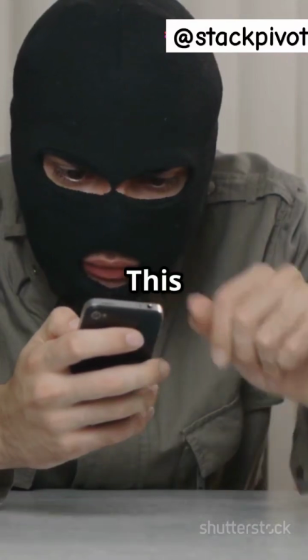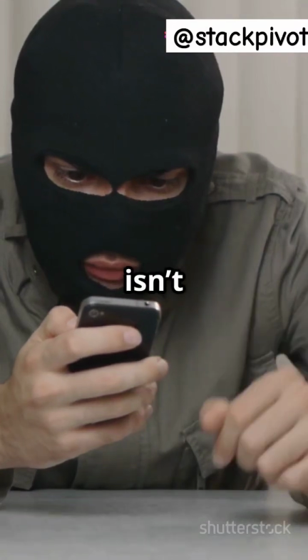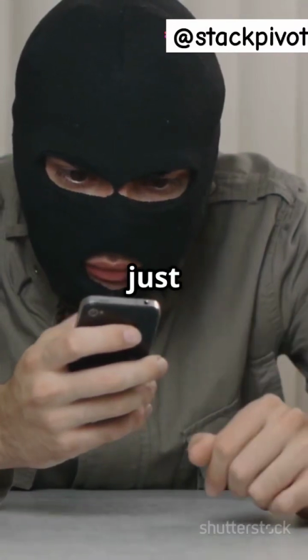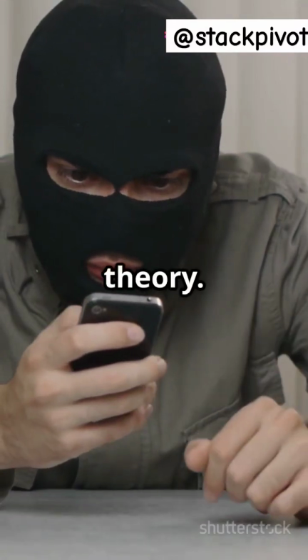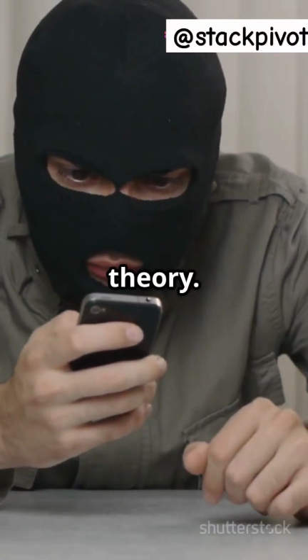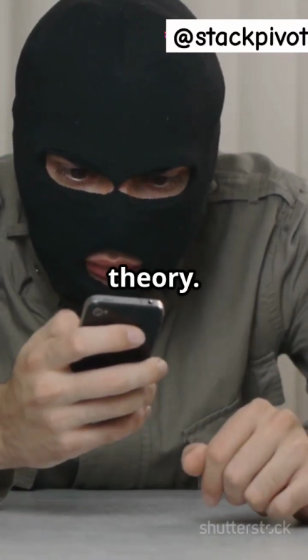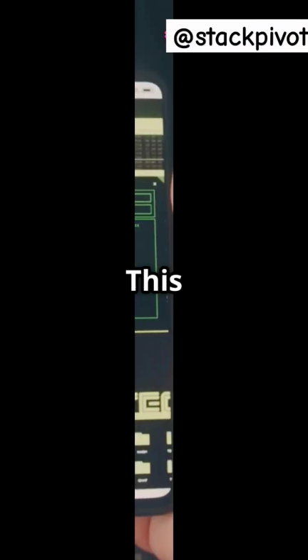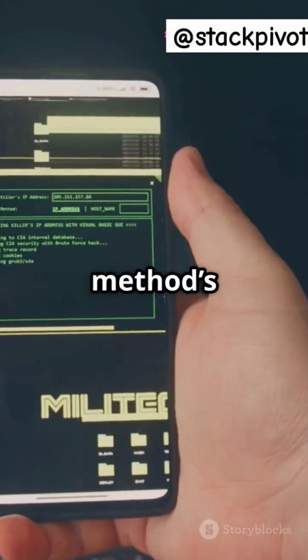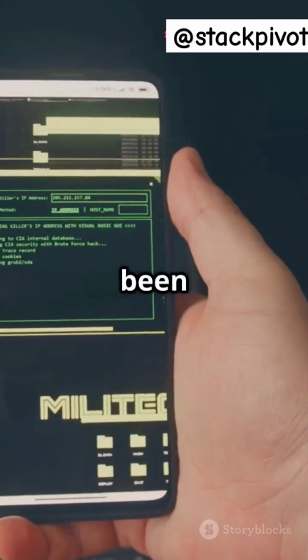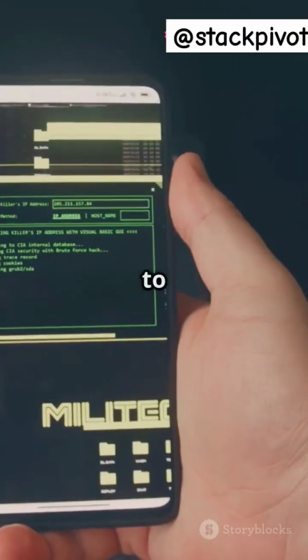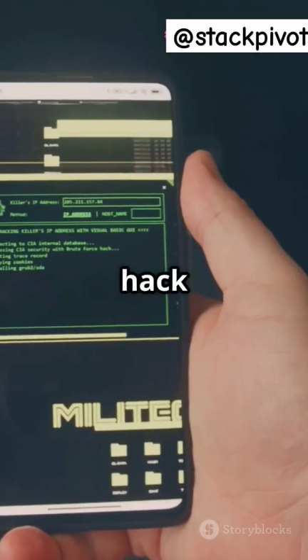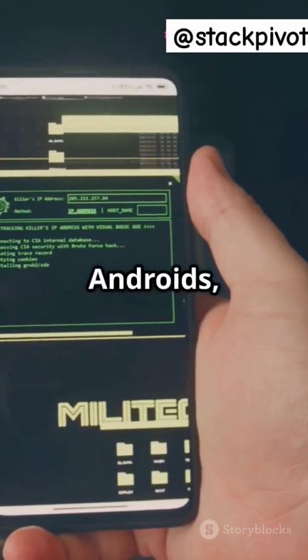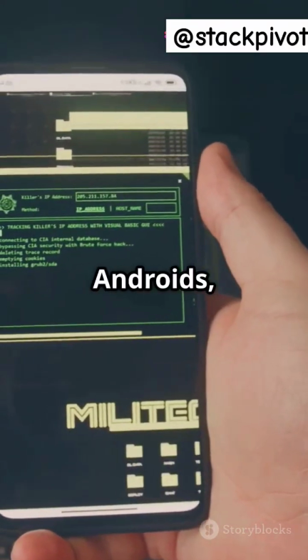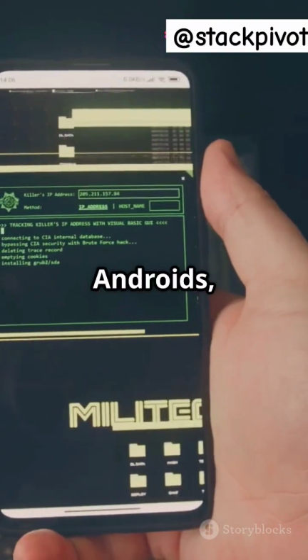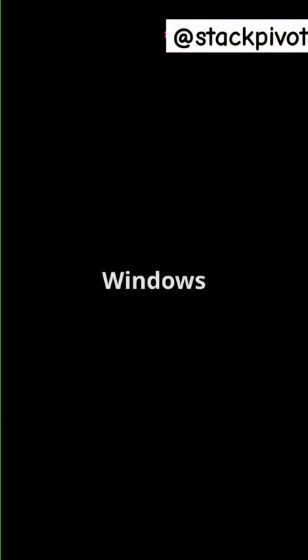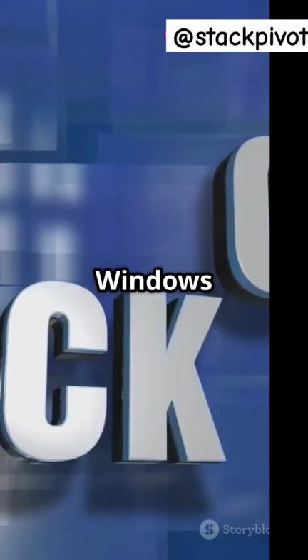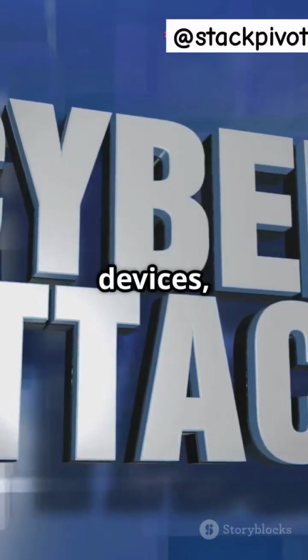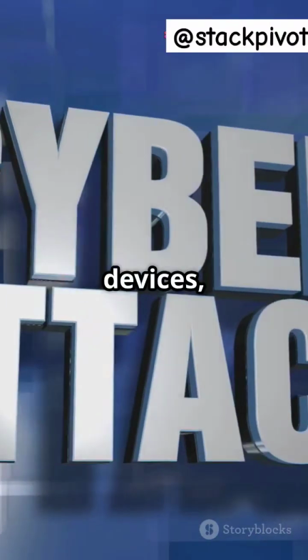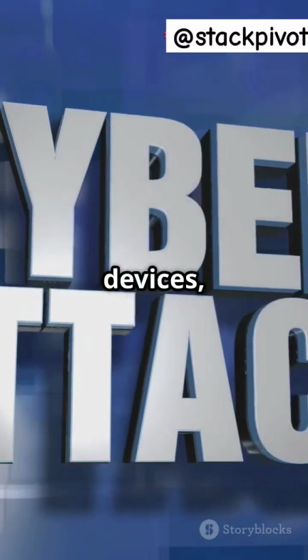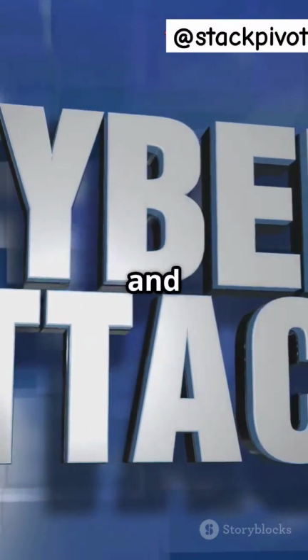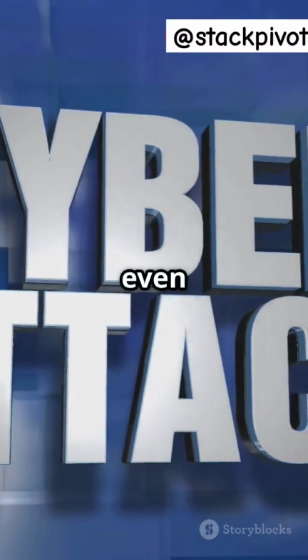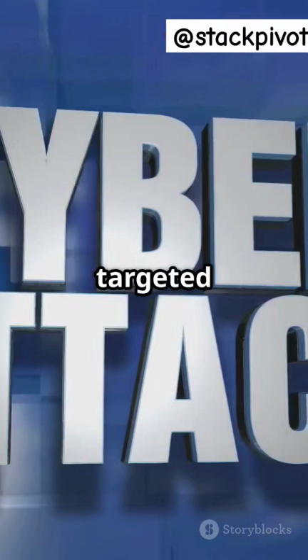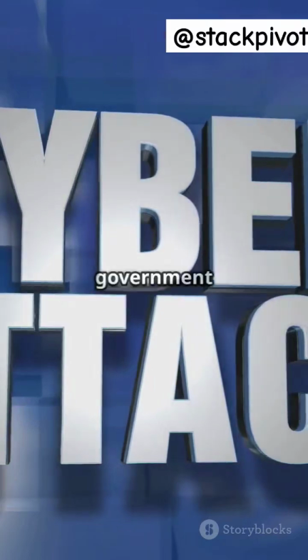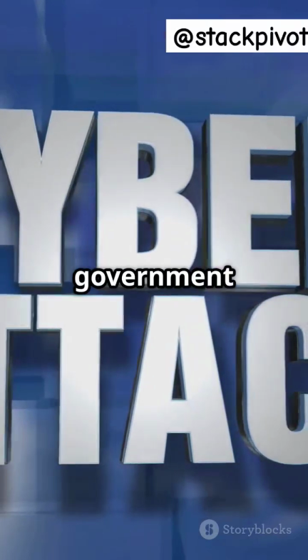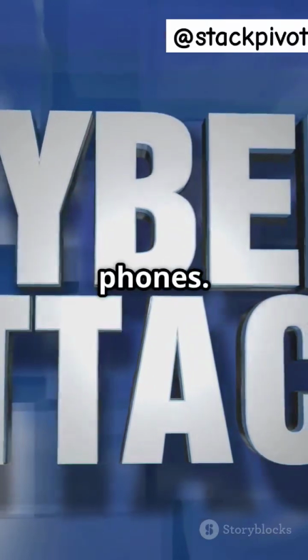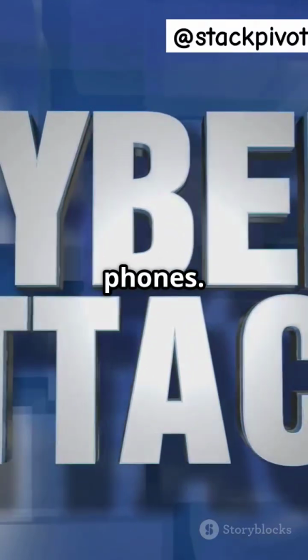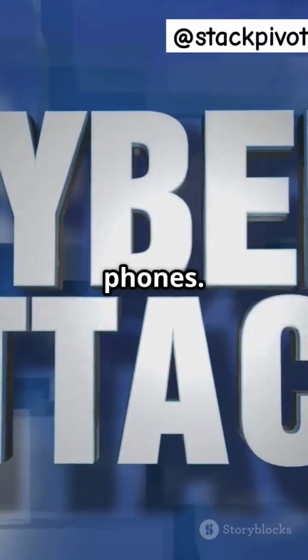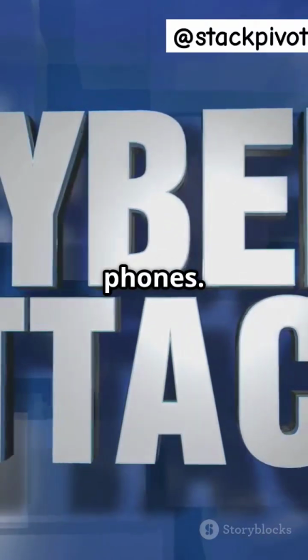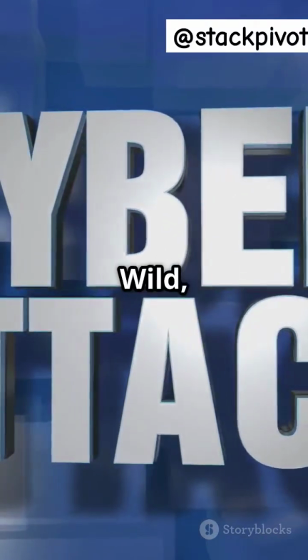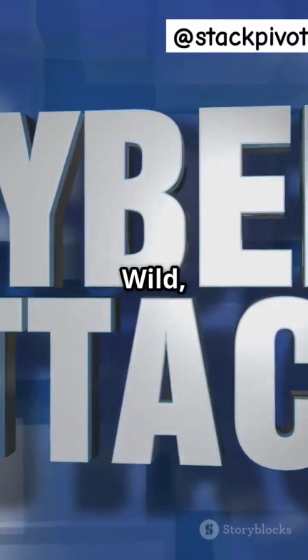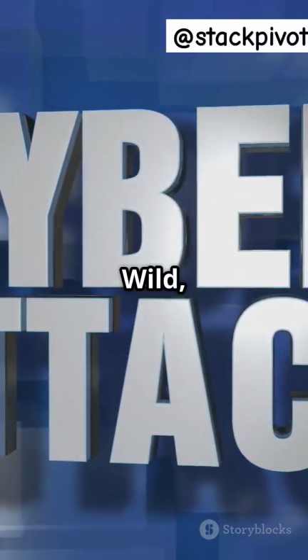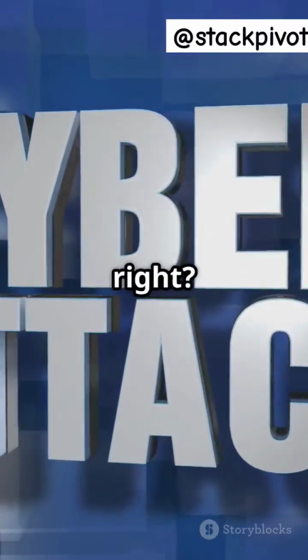This isn't just theory. This method's been used to hack Androids, Windows devices, and even targeted government phones. Wild, right?